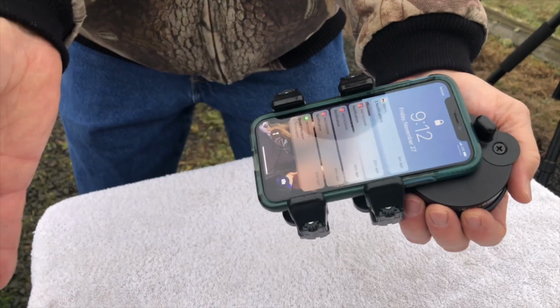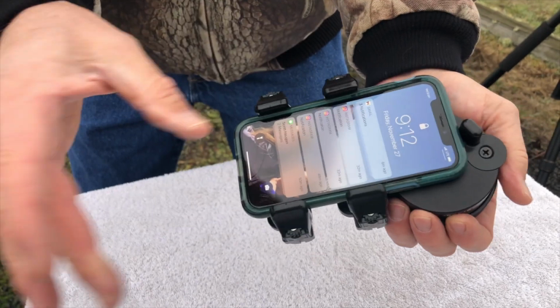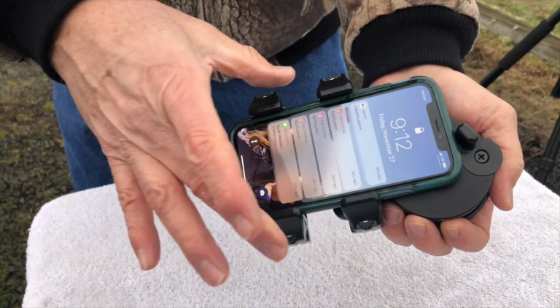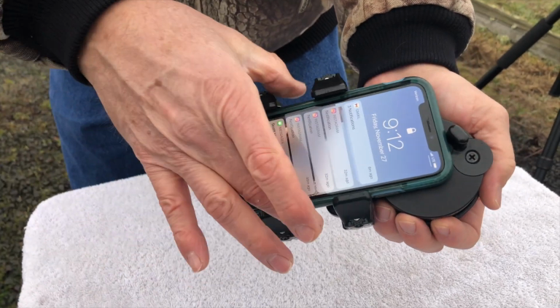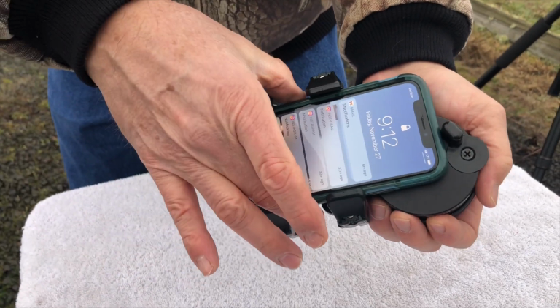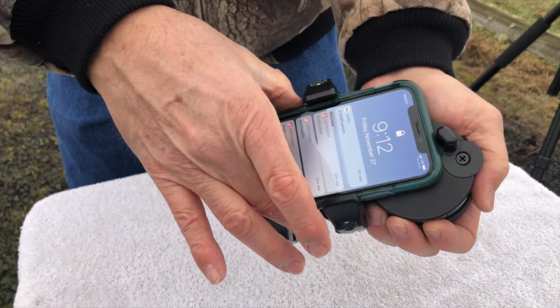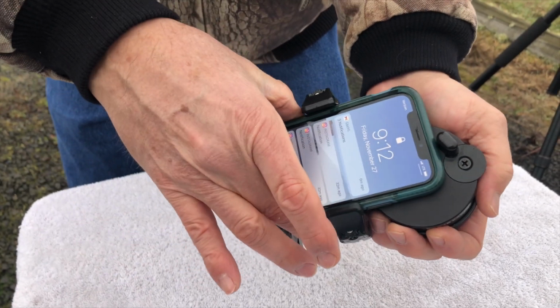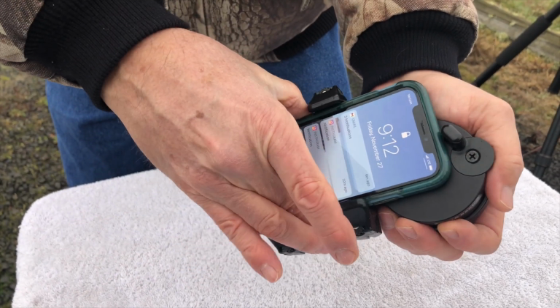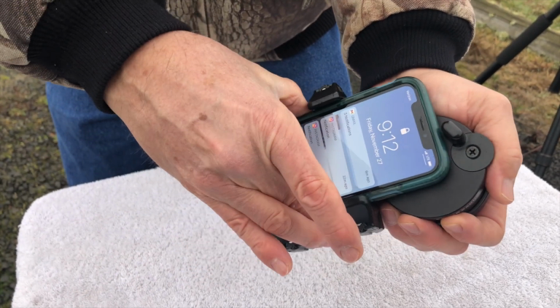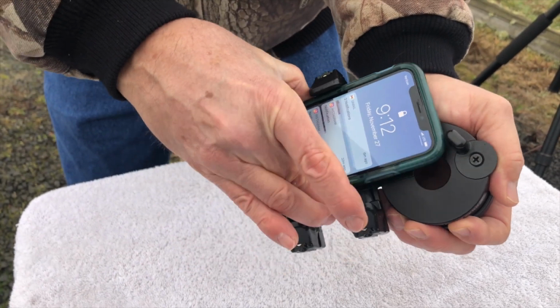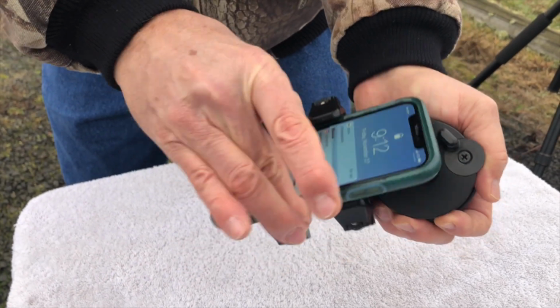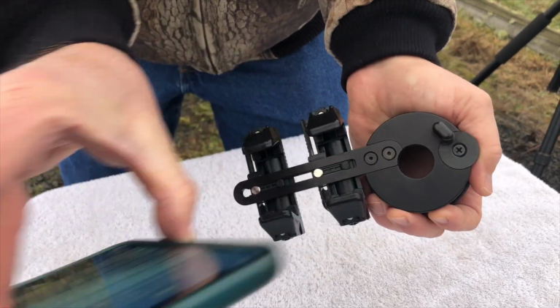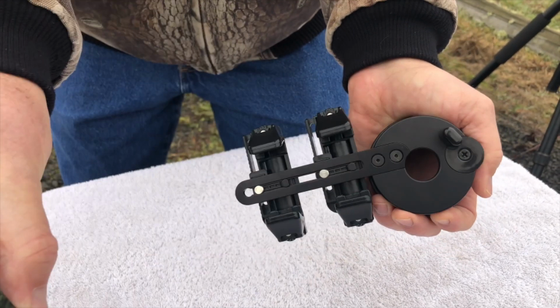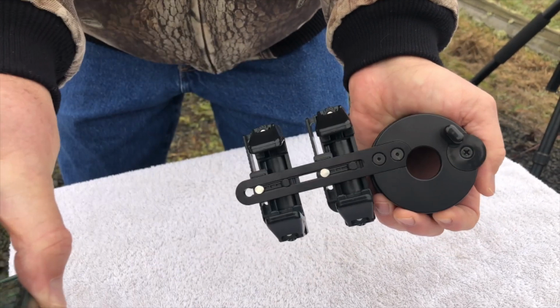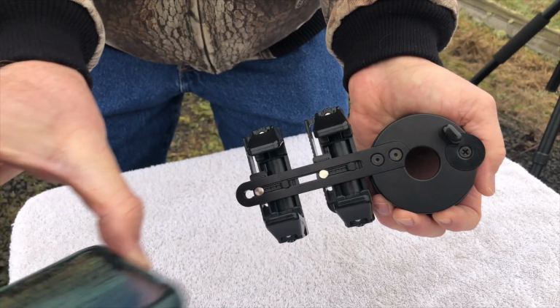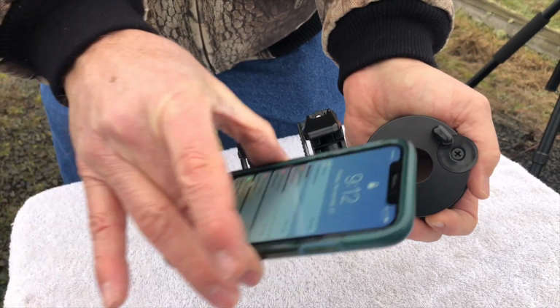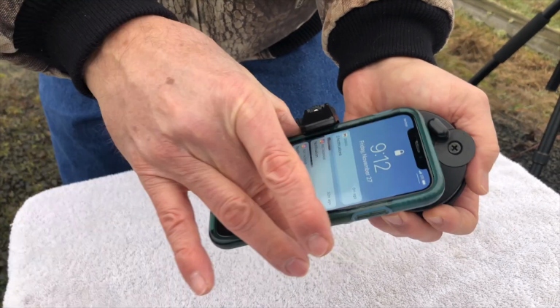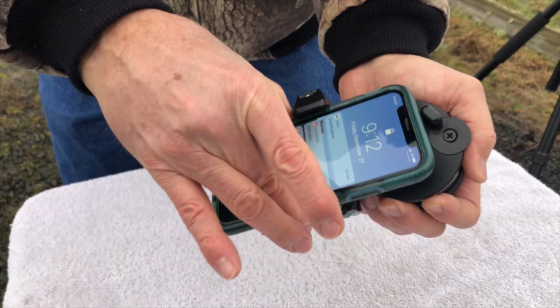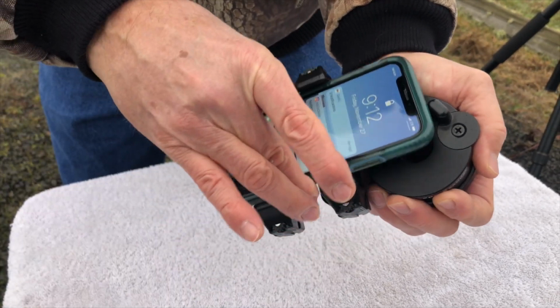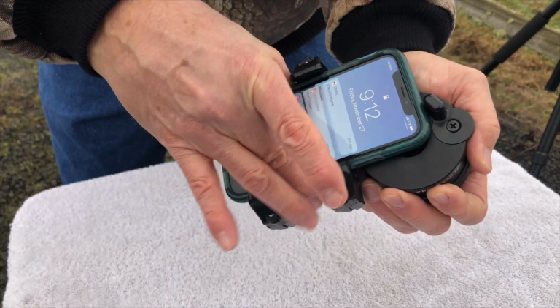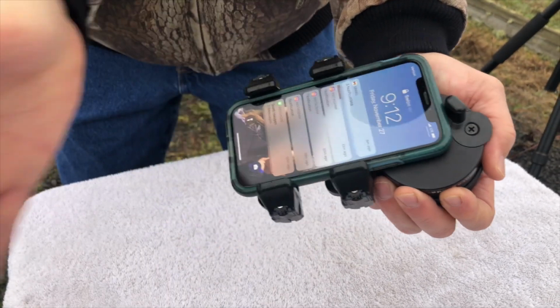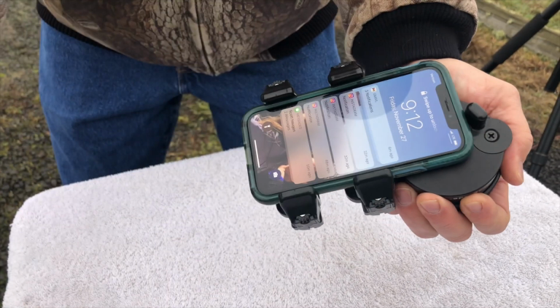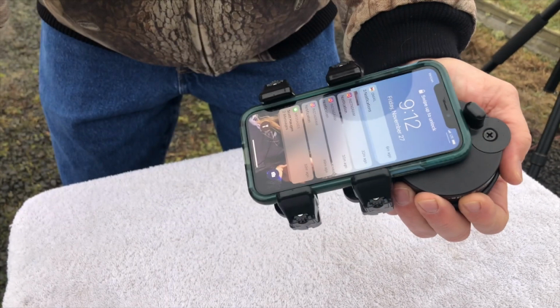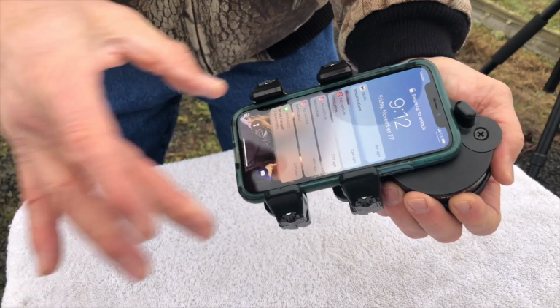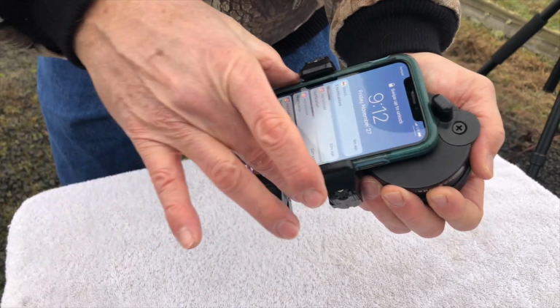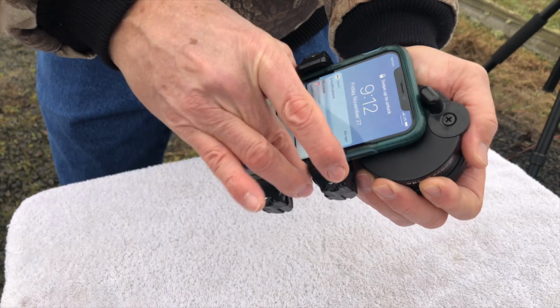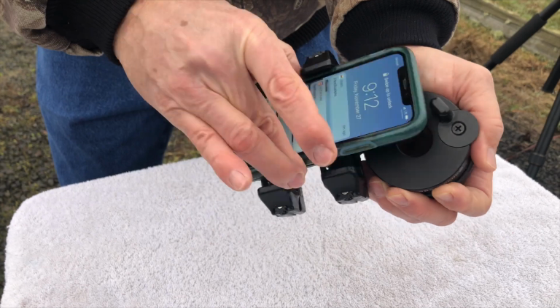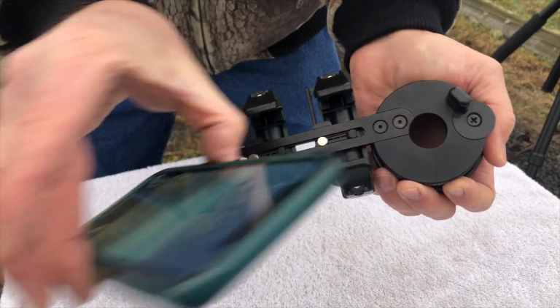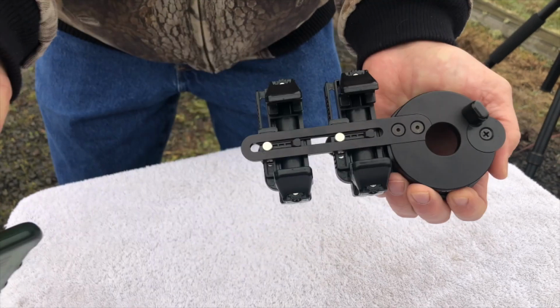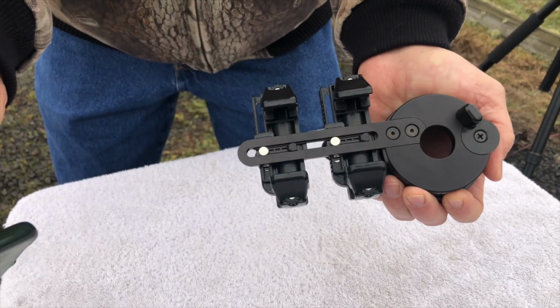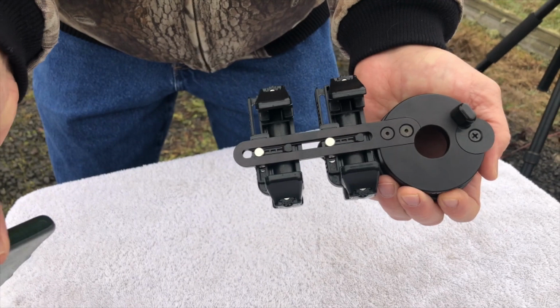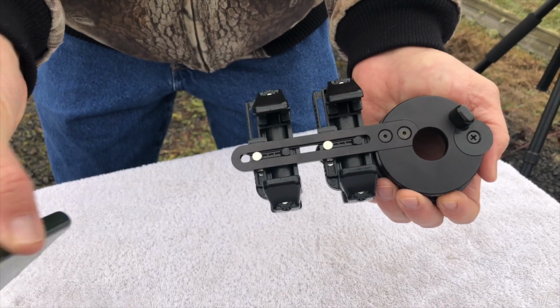When you want to remove it, simply pull back on the springs, pull it back in. It's that quick and easy.